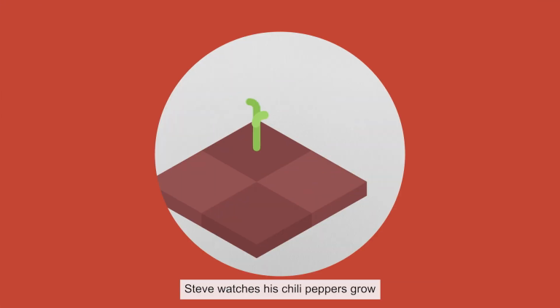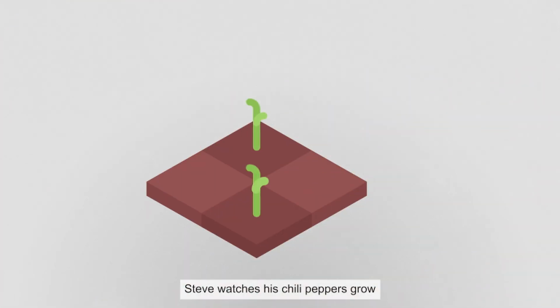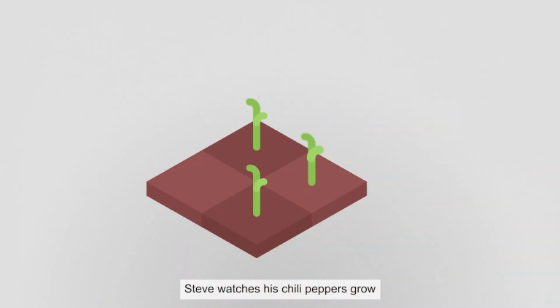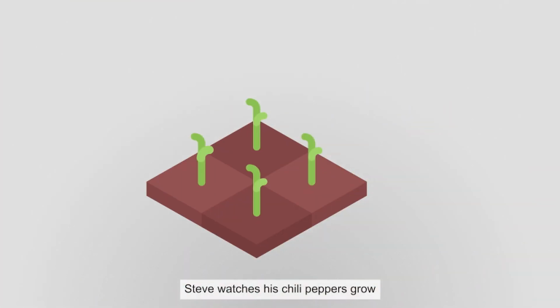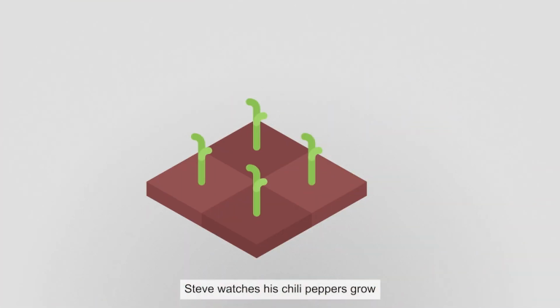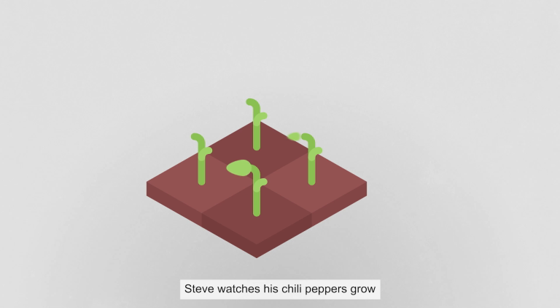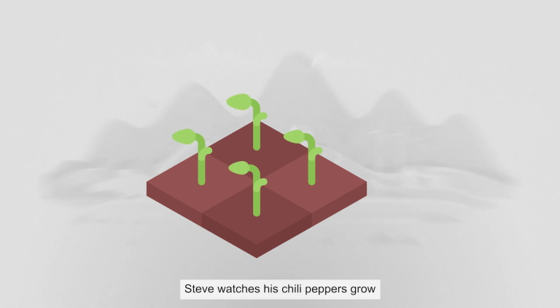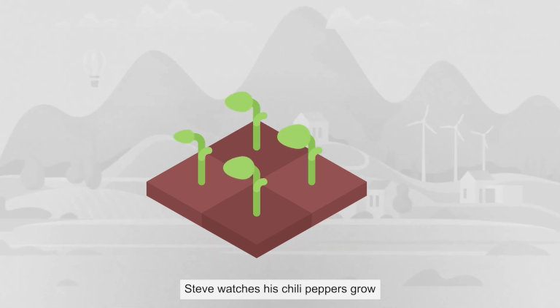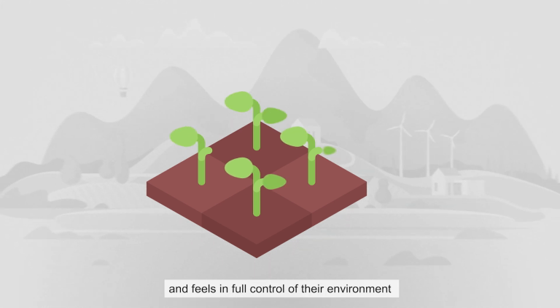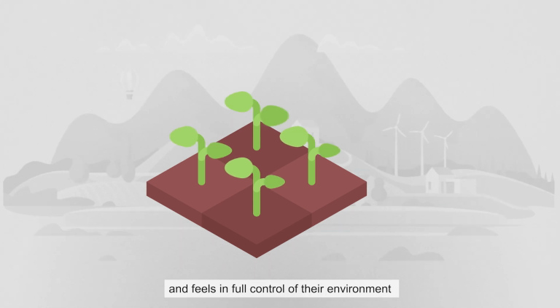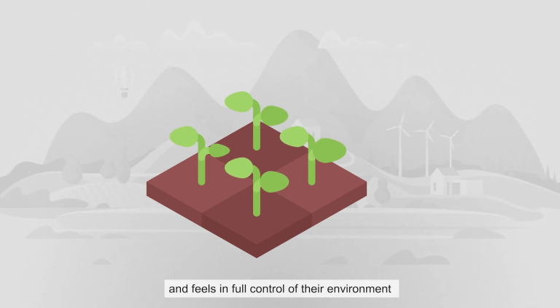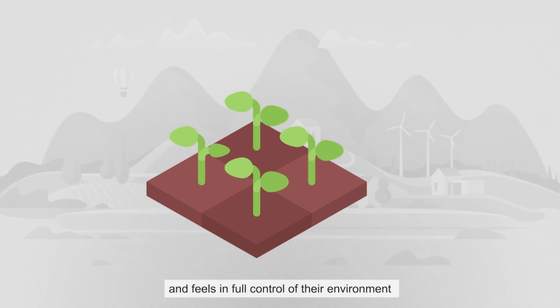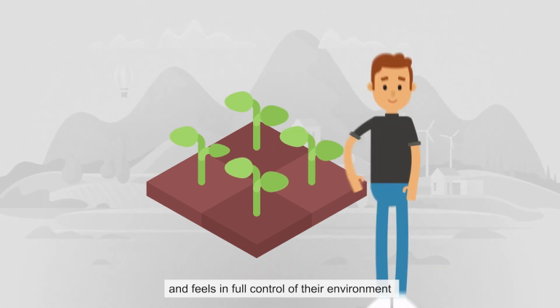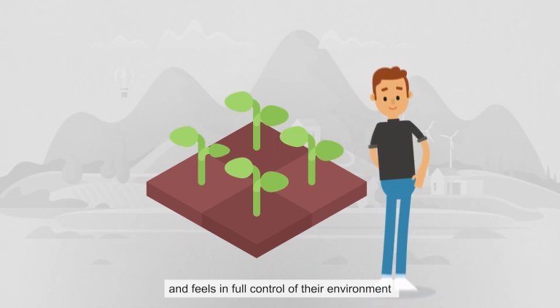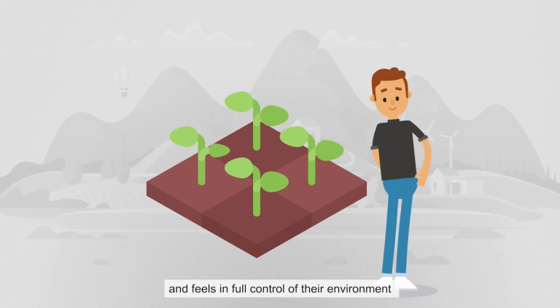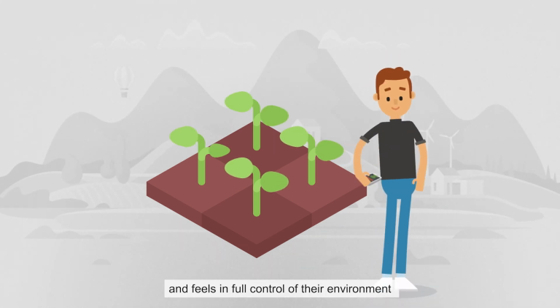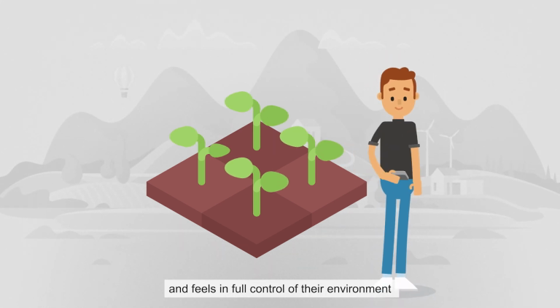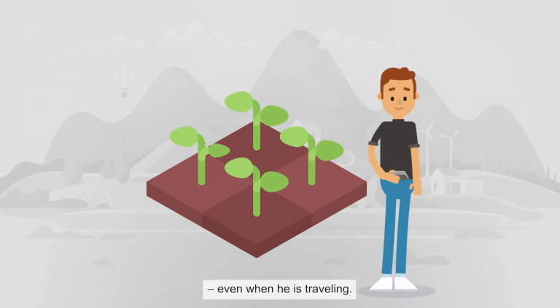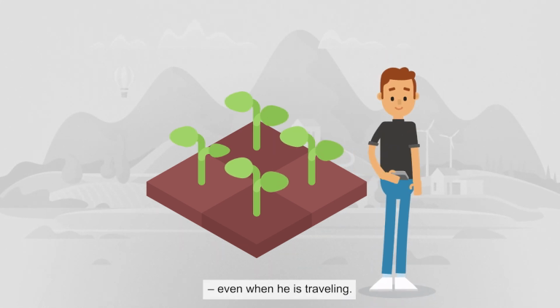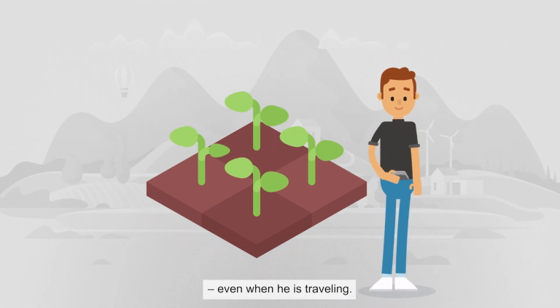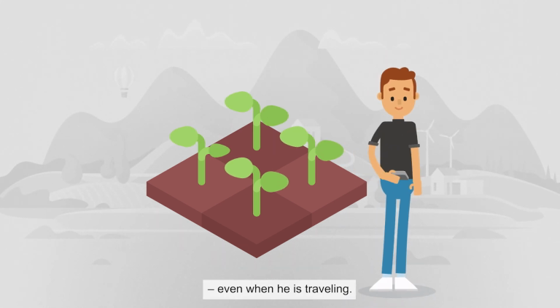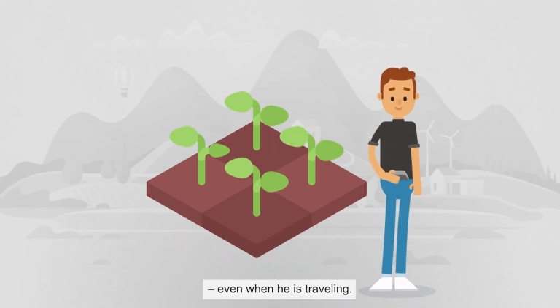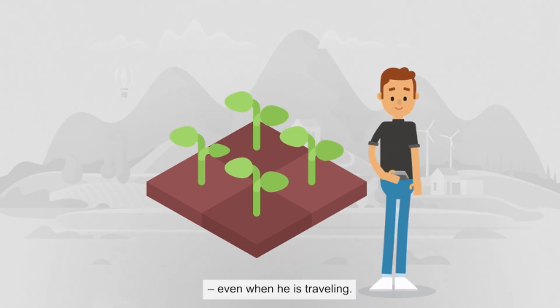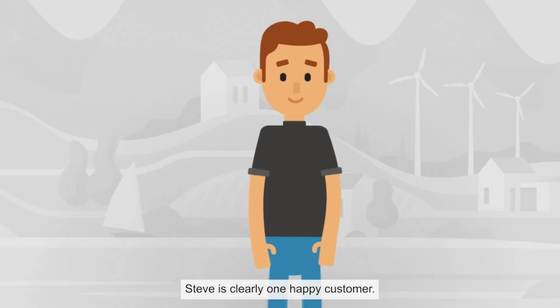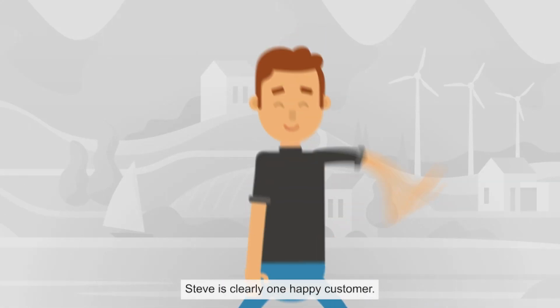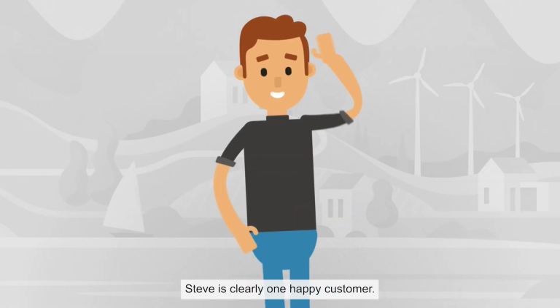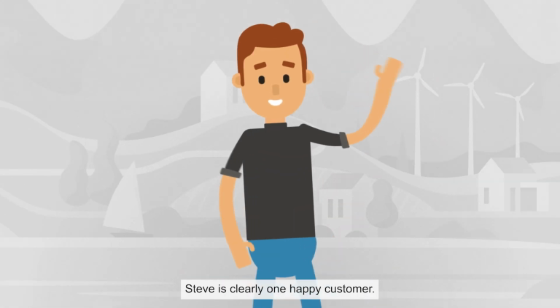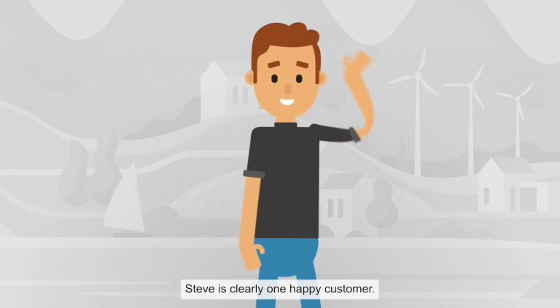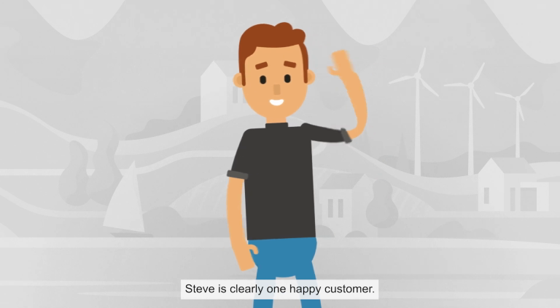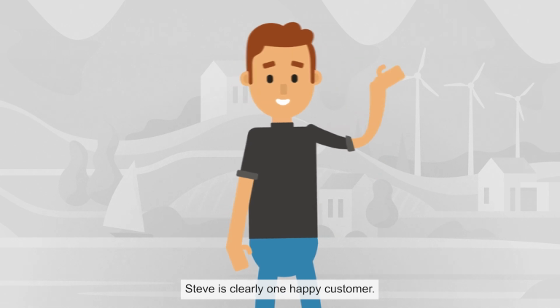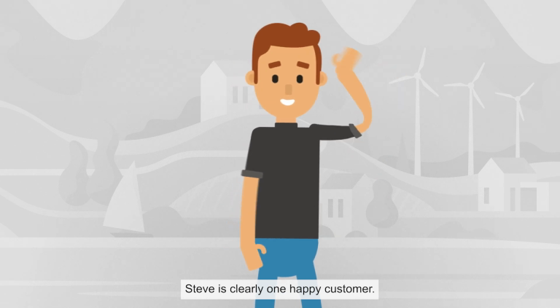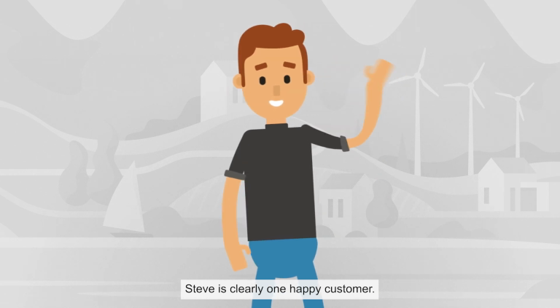Steve watches his chili peppers grow and feels in full control of their environment, even when he's traveling. Steve is clearly one happy customer.